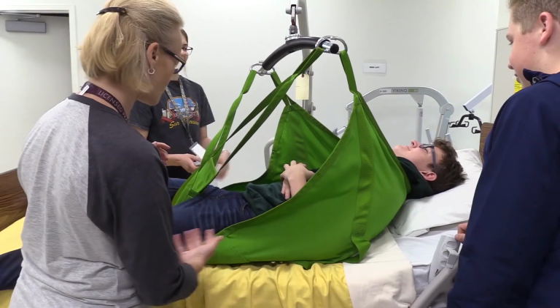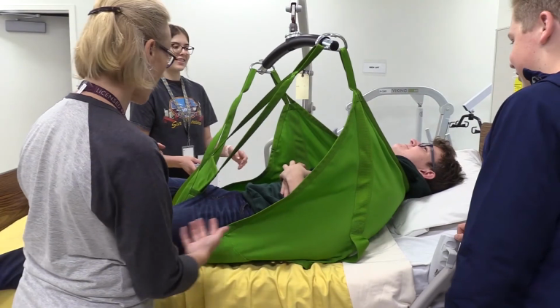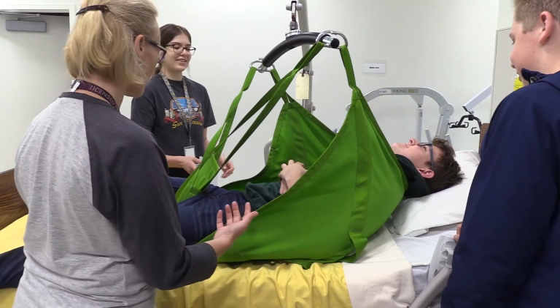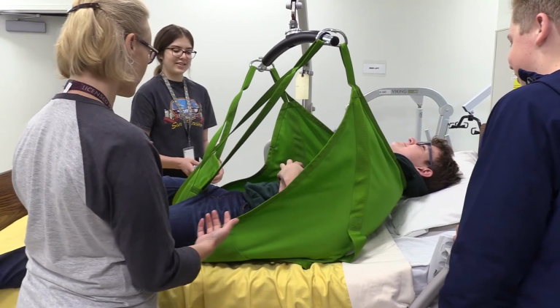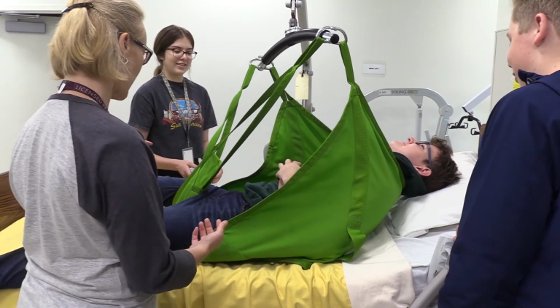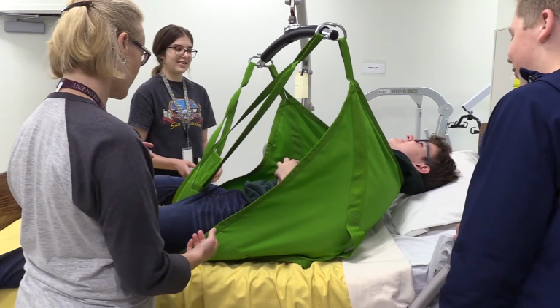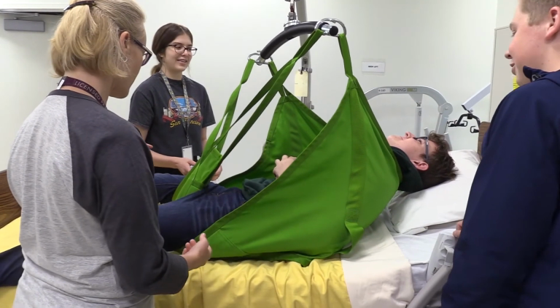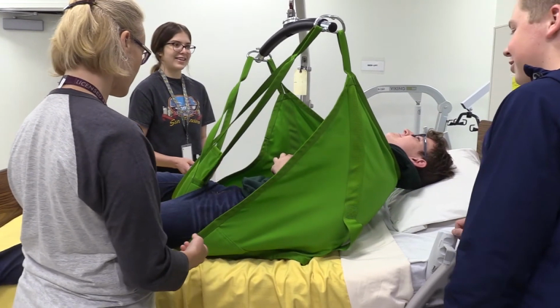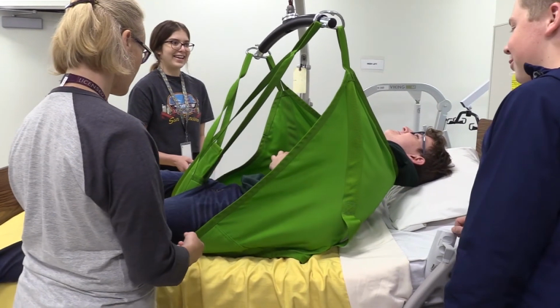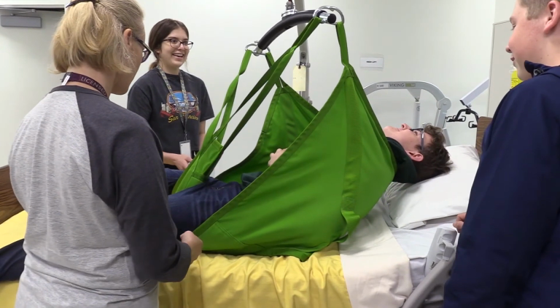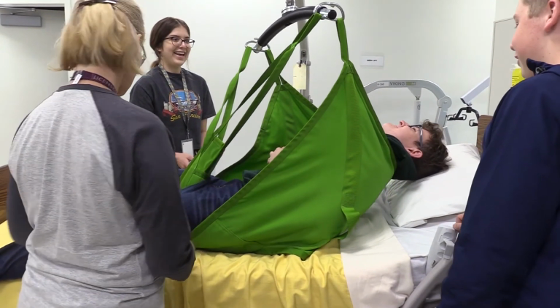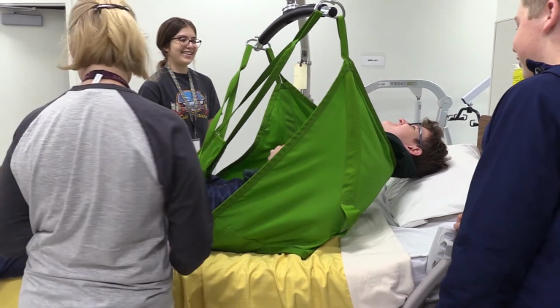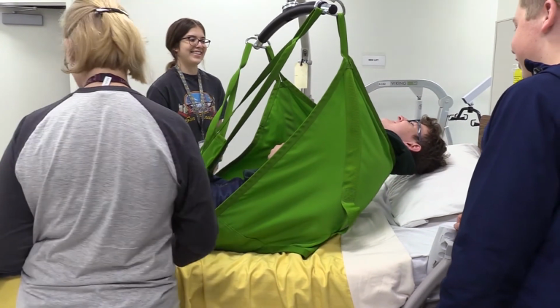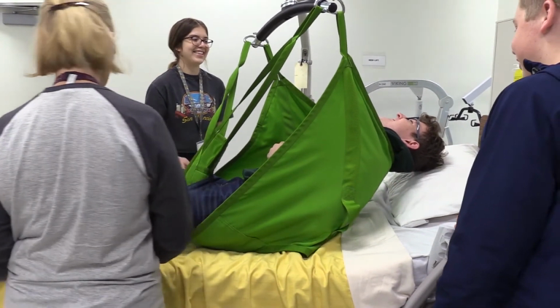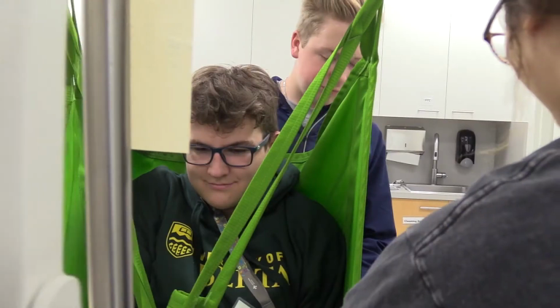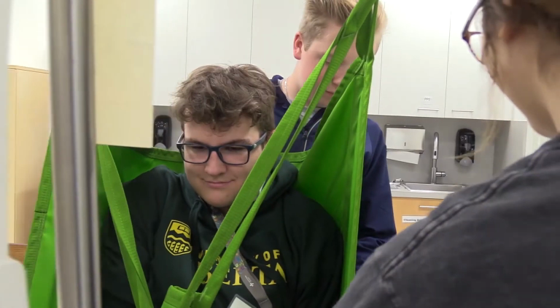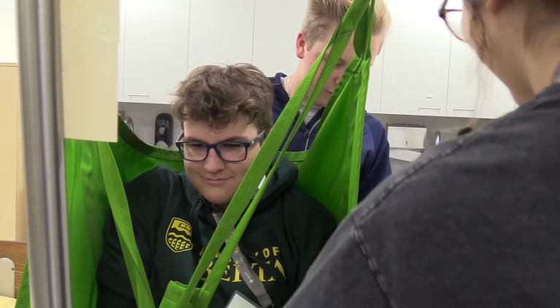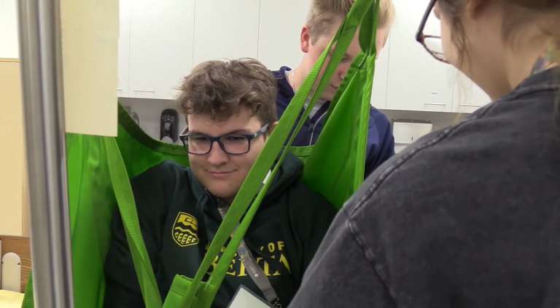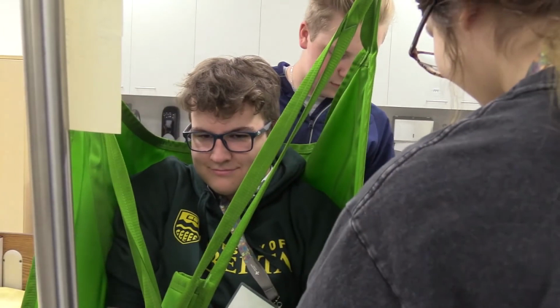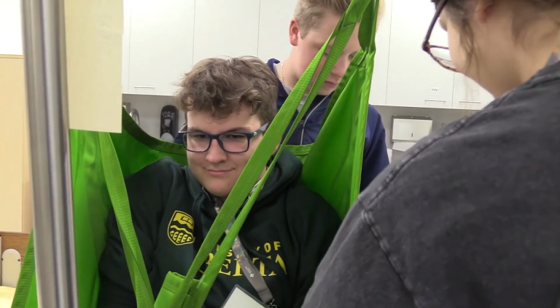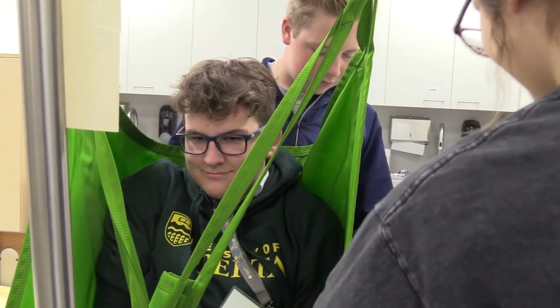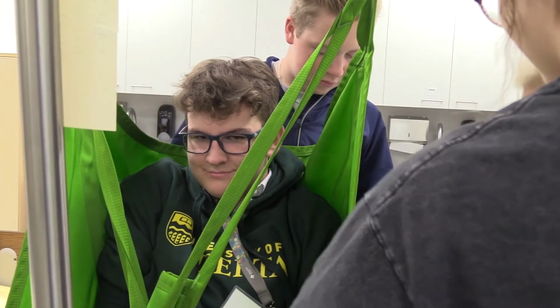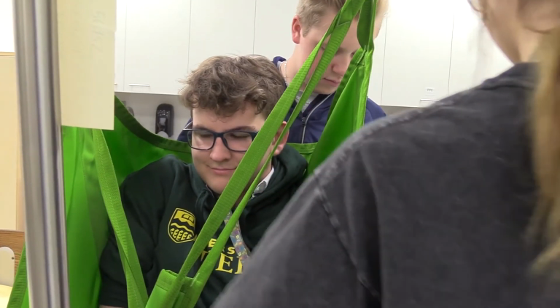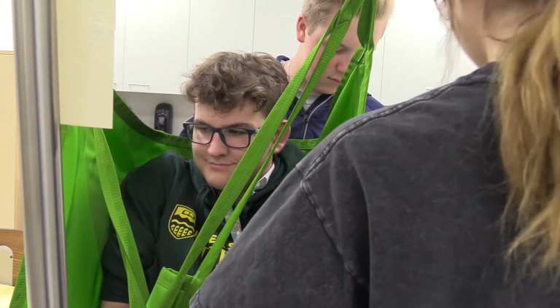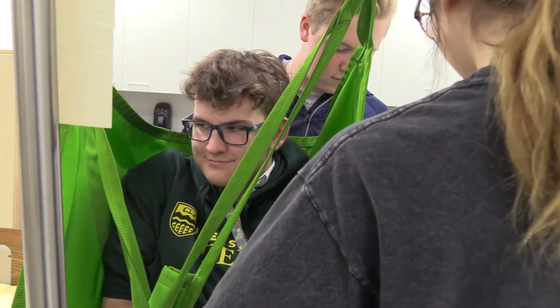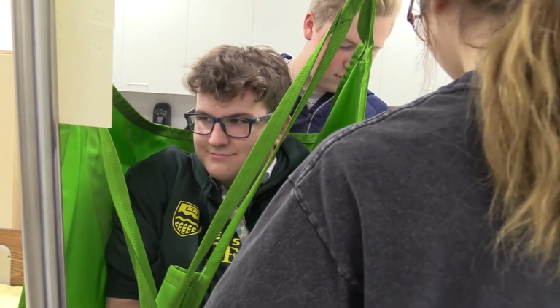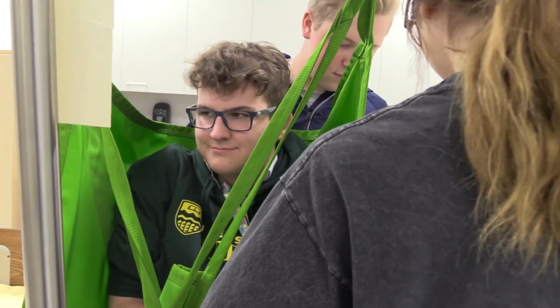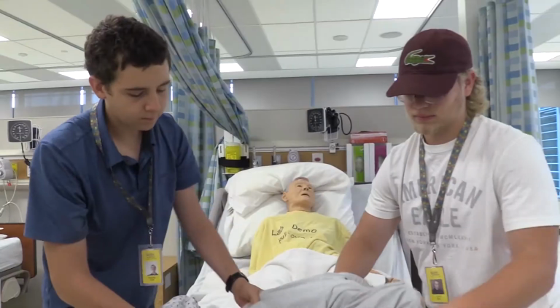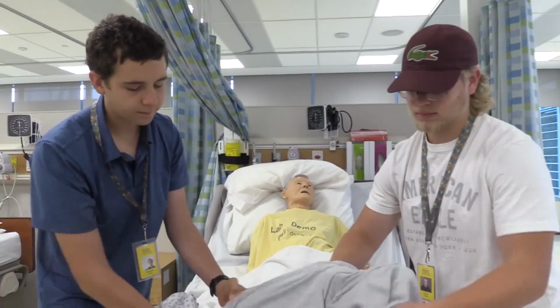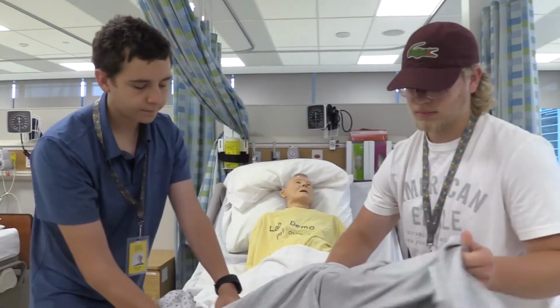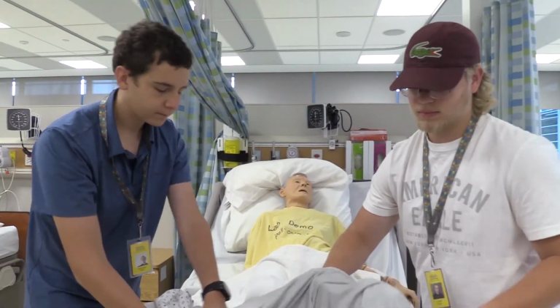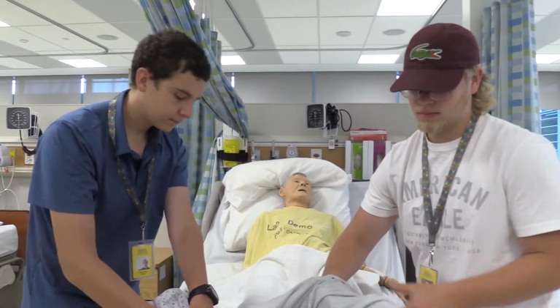Healthcare aide — I didn't realize how much they actually did for patient care. I kind of just thought they were kind of in the background, but they actually do a lot for the patients.